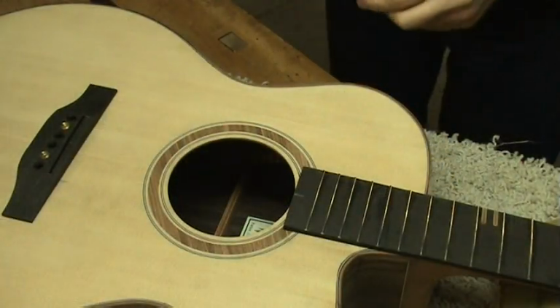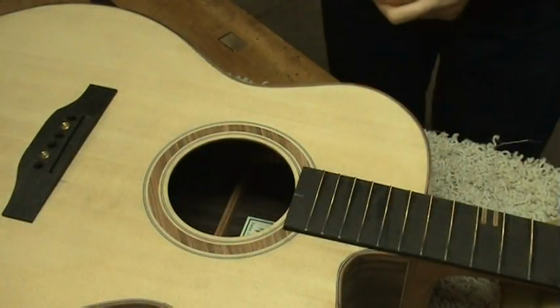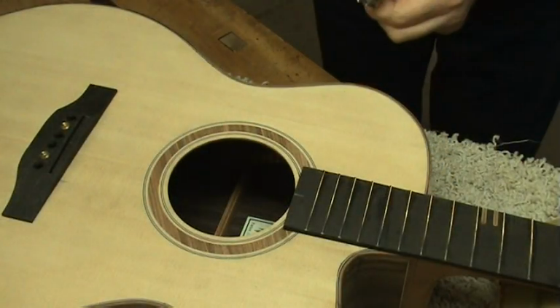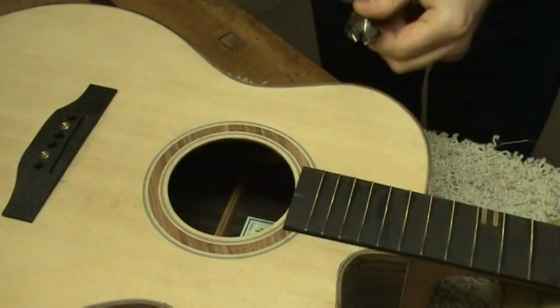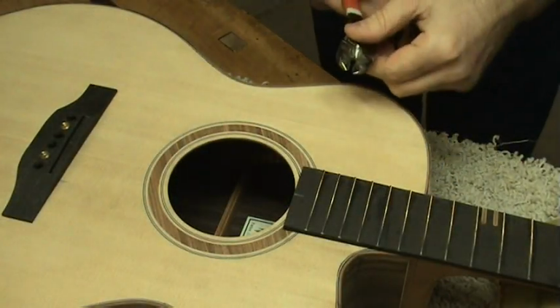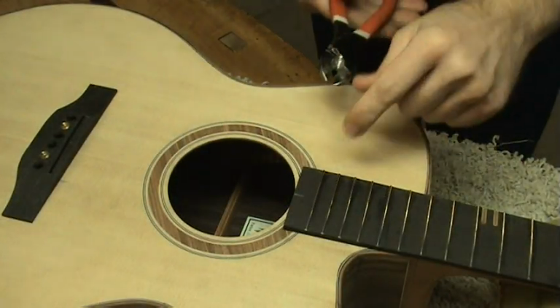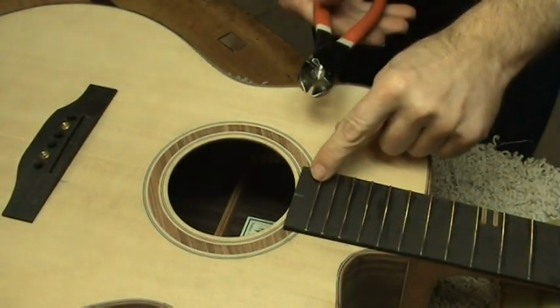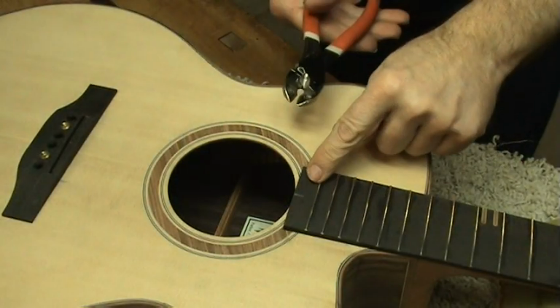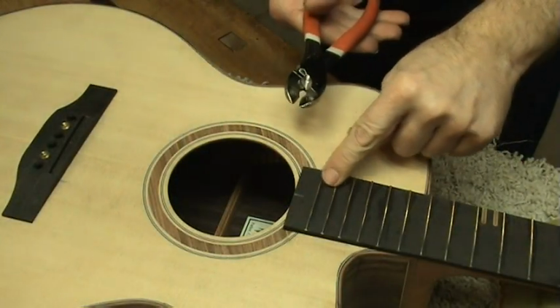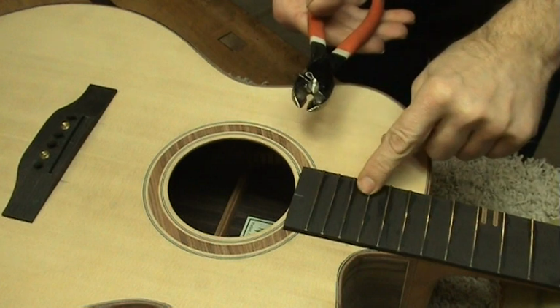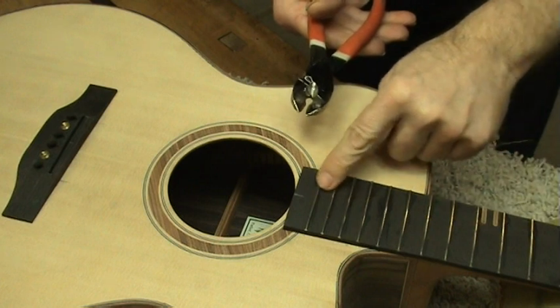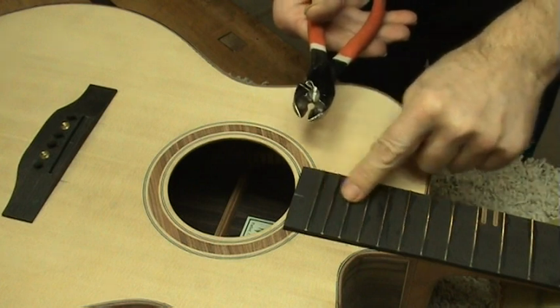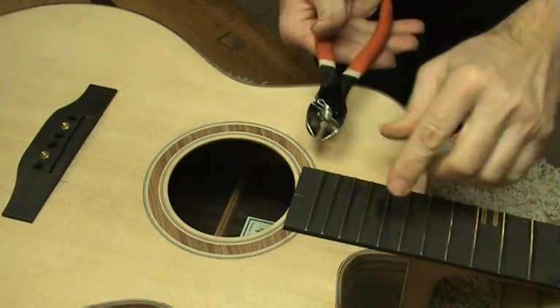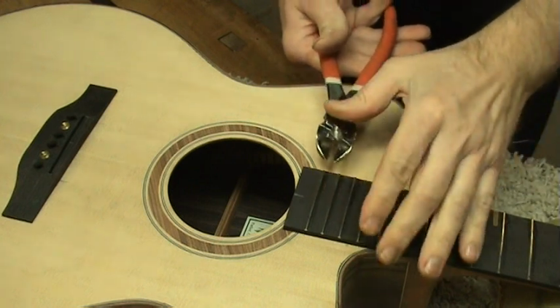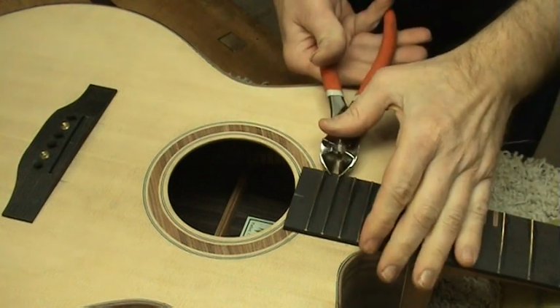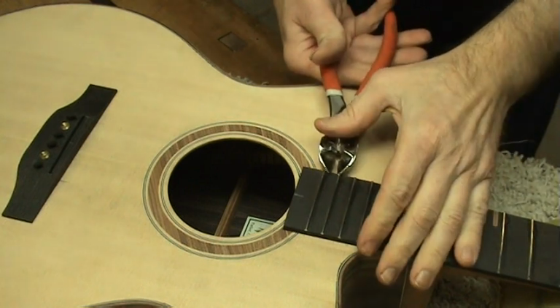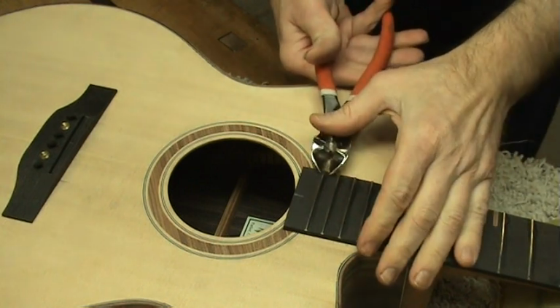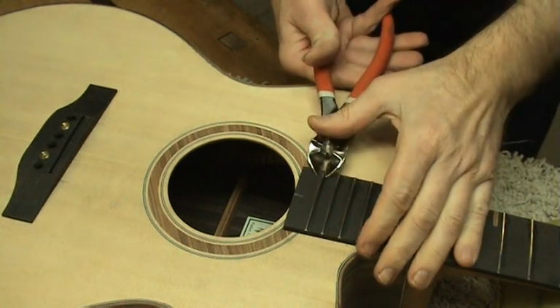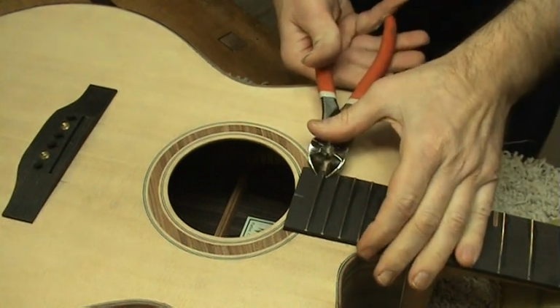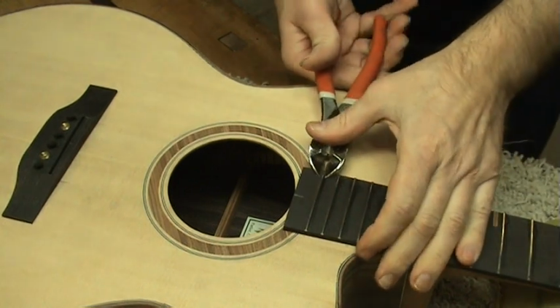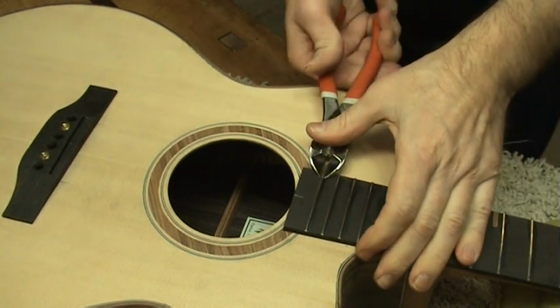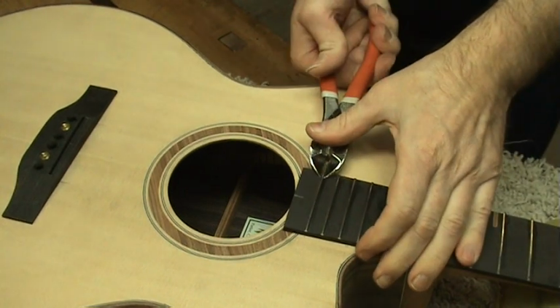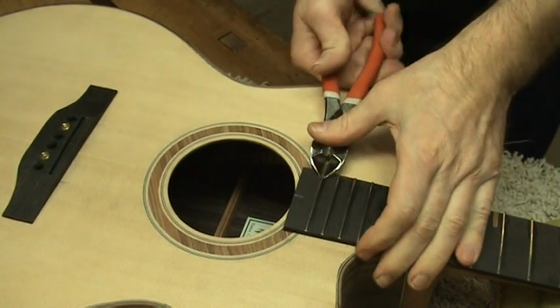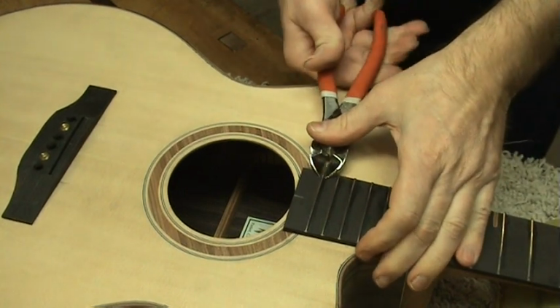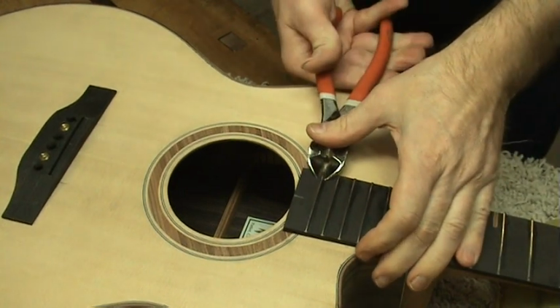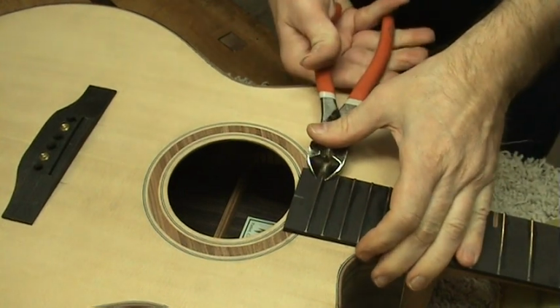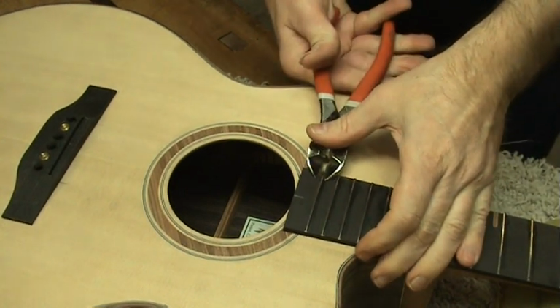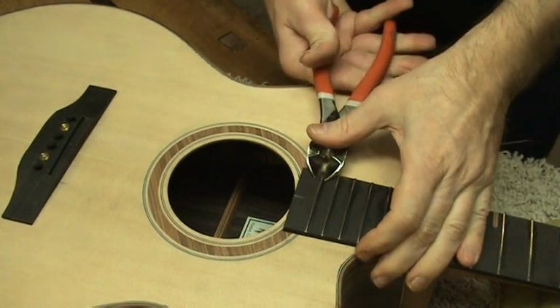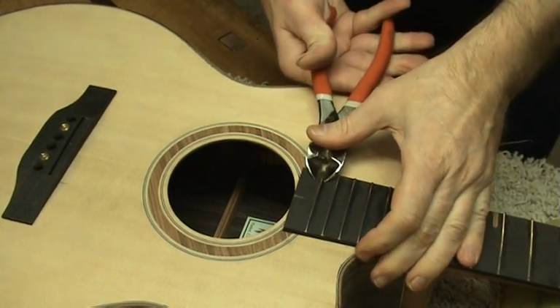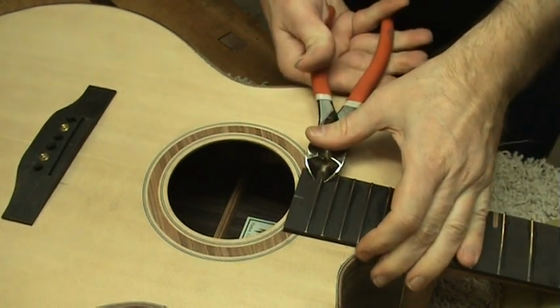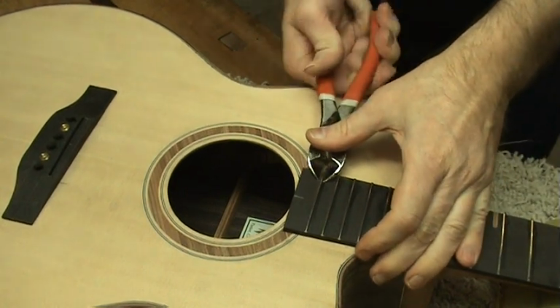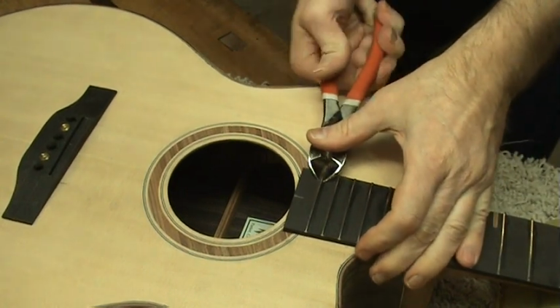To begin with, I'm going to start by removing the frets from the fretboard extension.